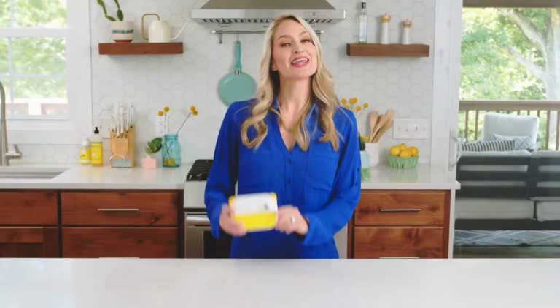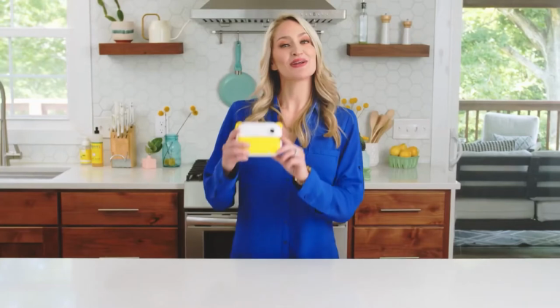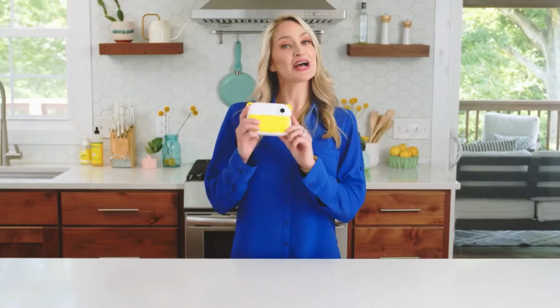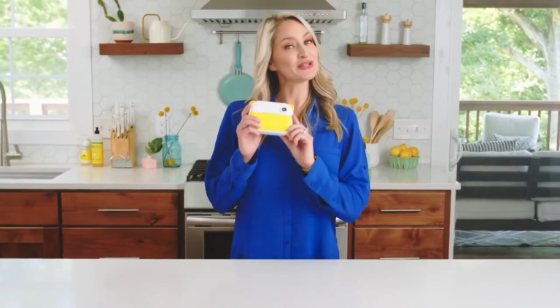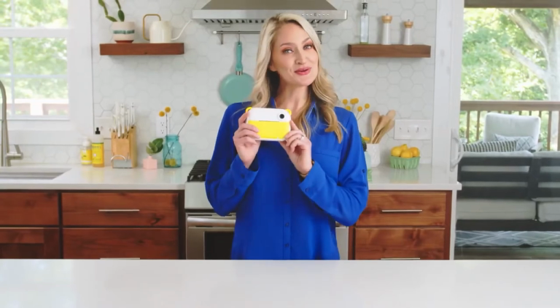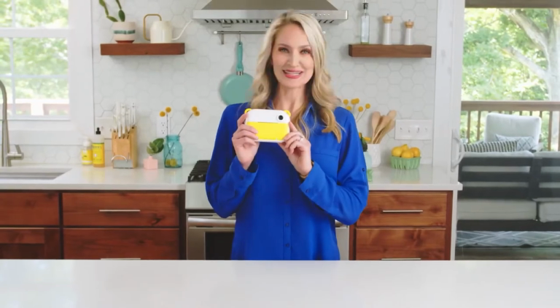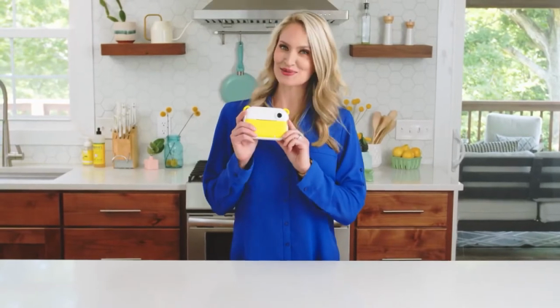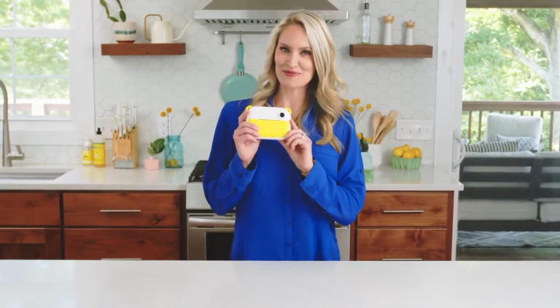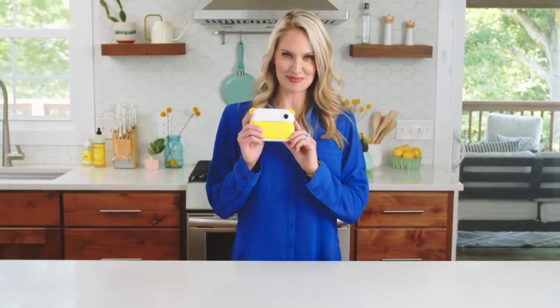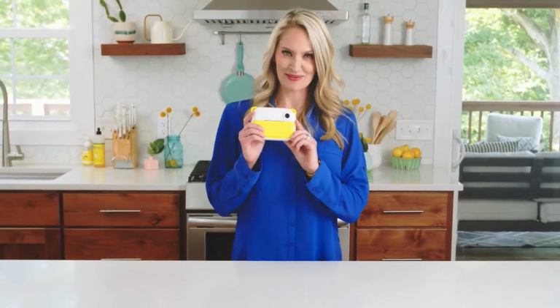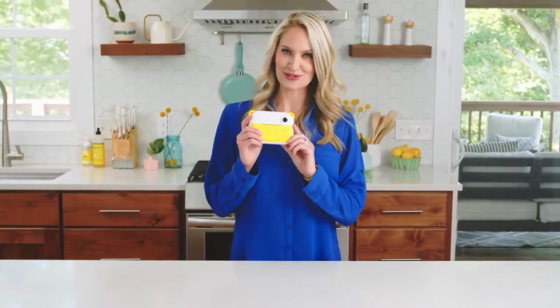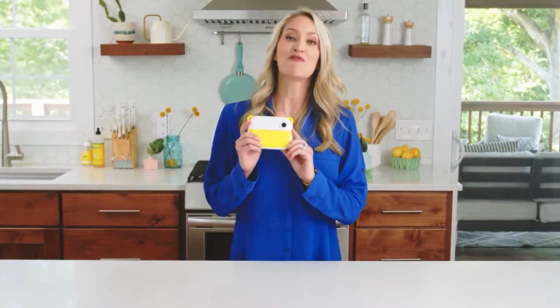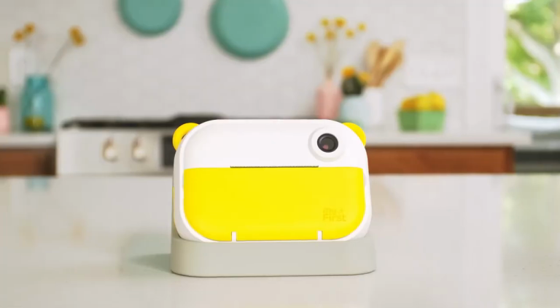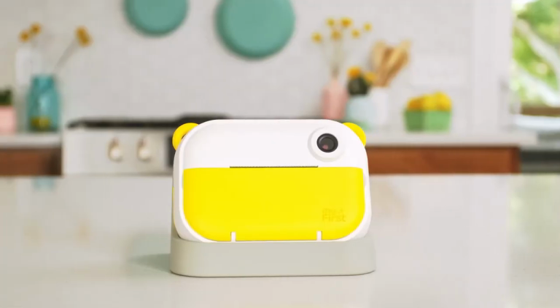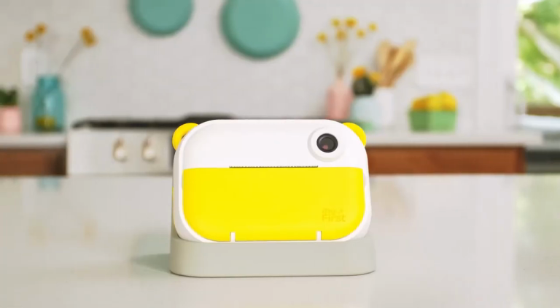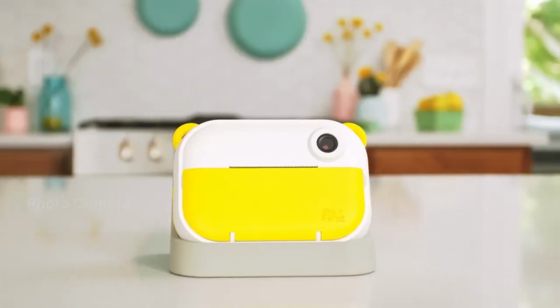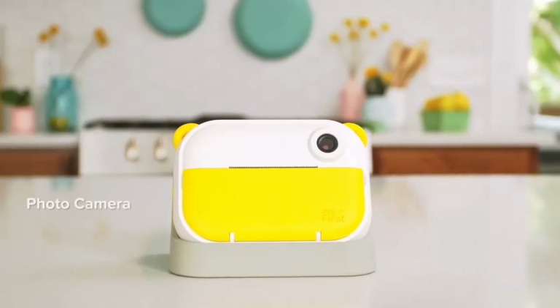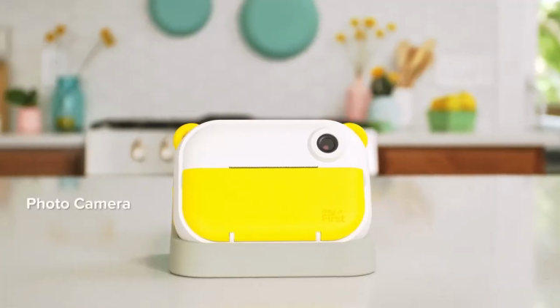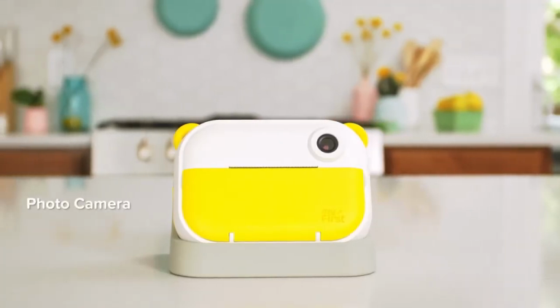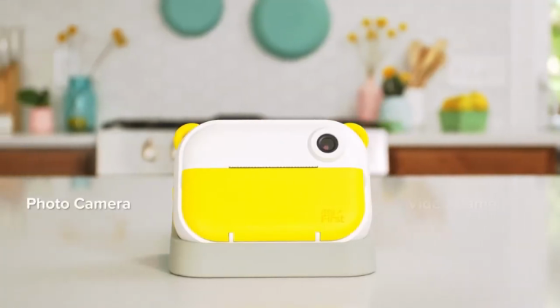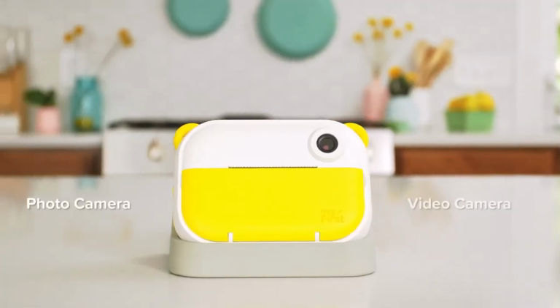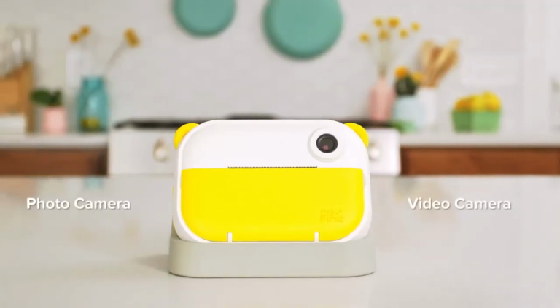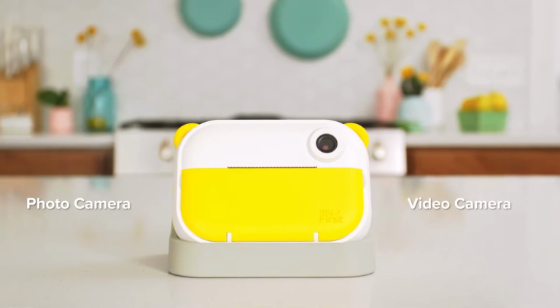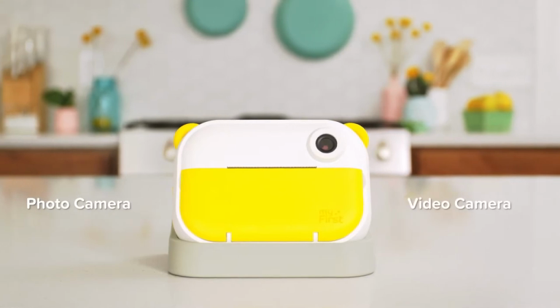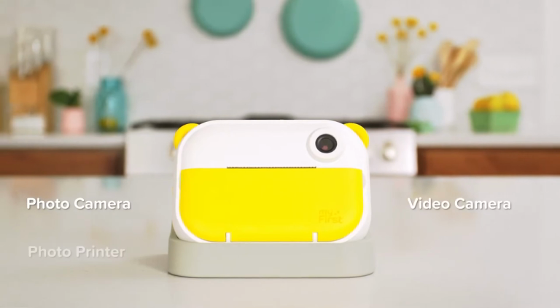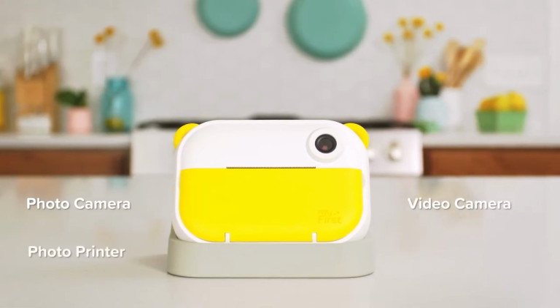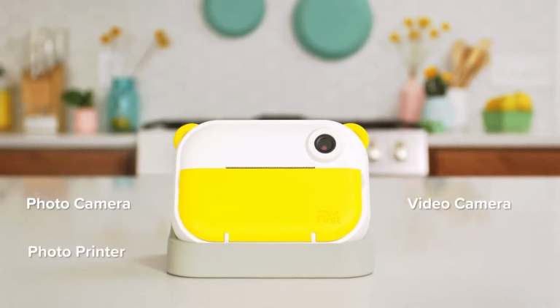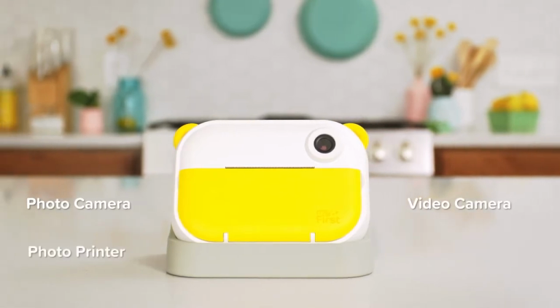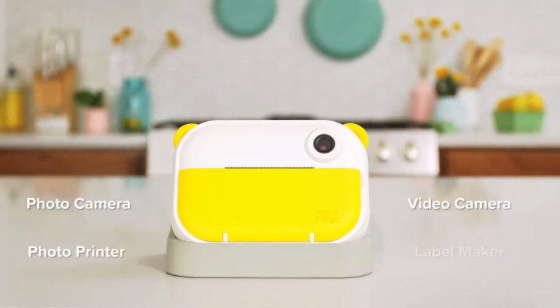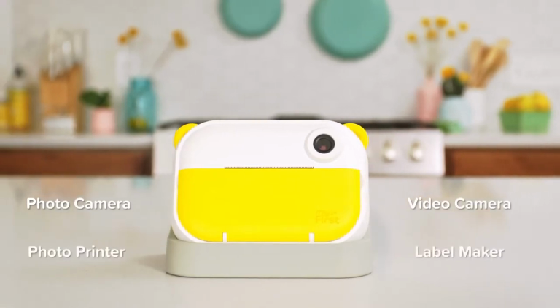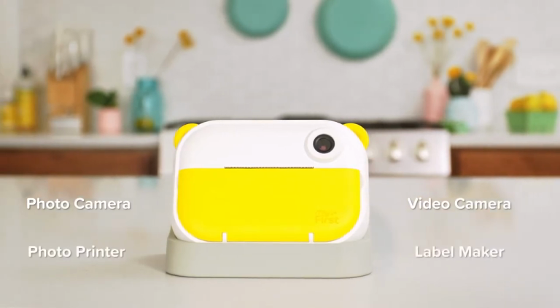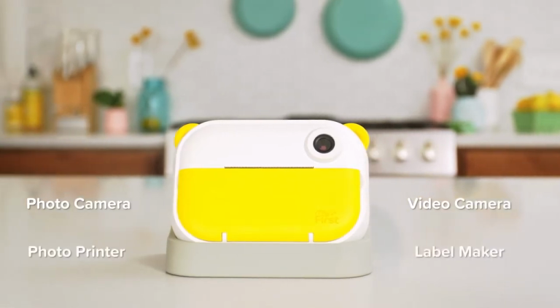Then we got the new InstaWii from MyFirst — a 4-in-1 photo camera, video camera, photo printer, and label maker.